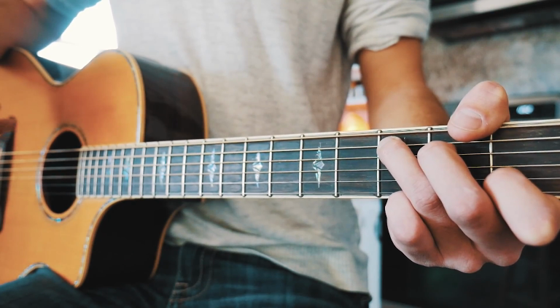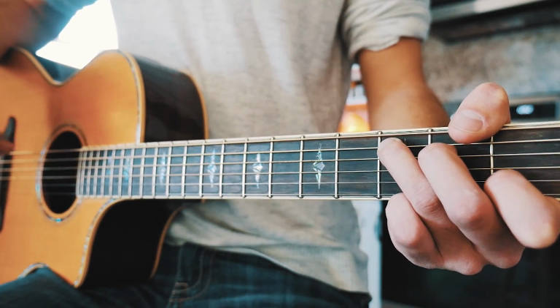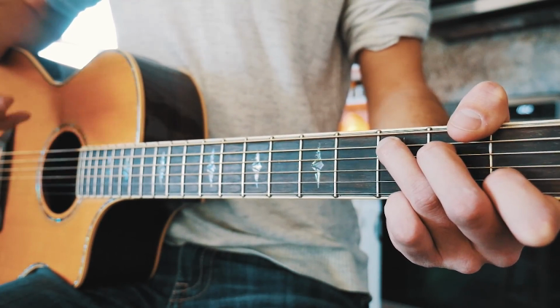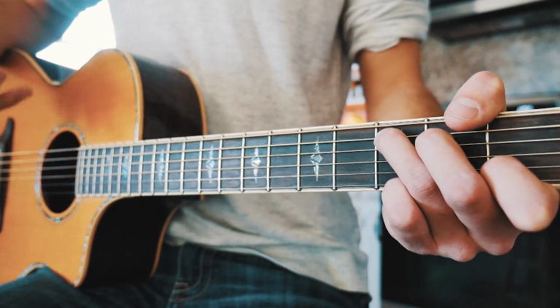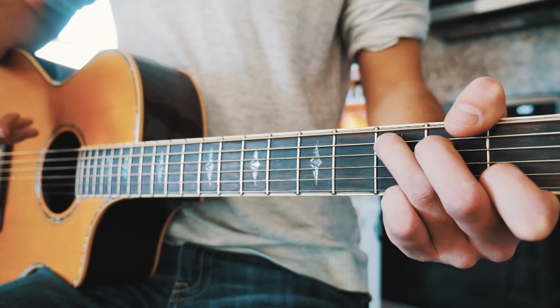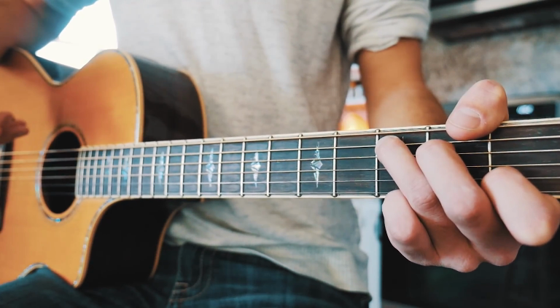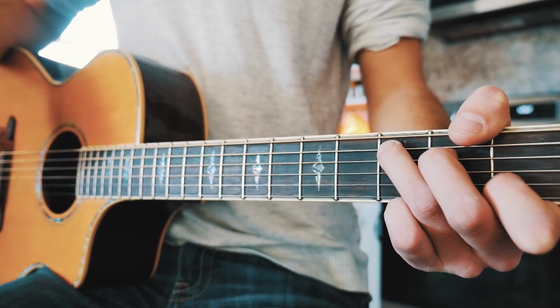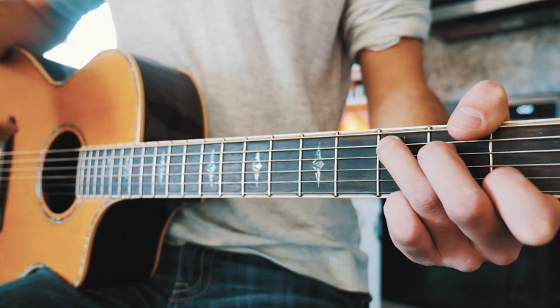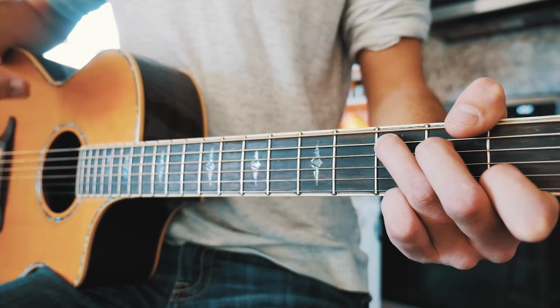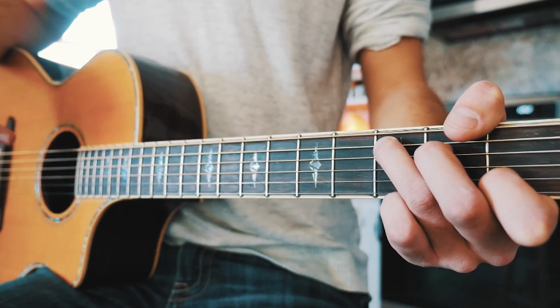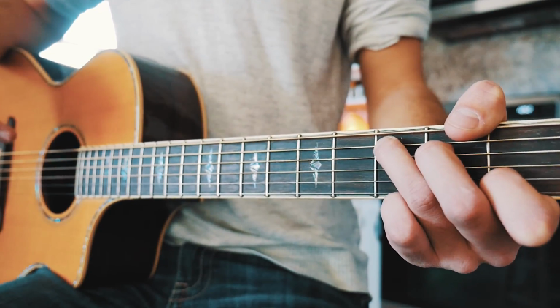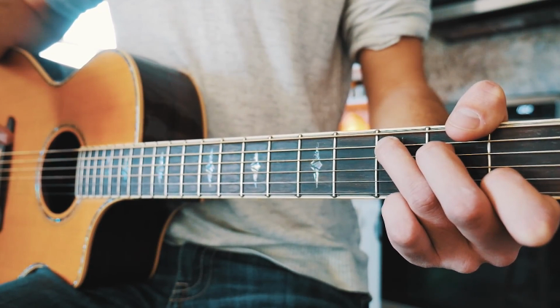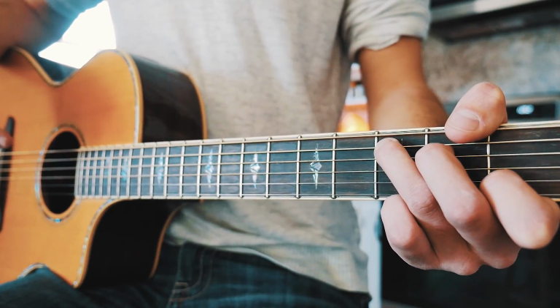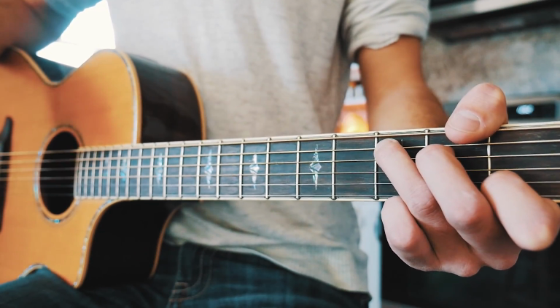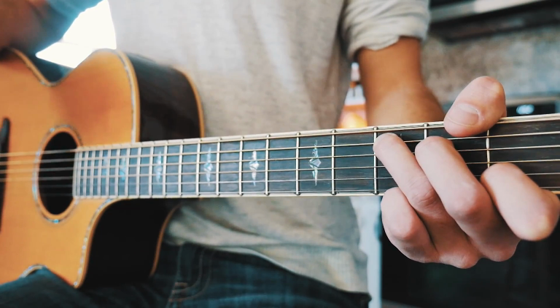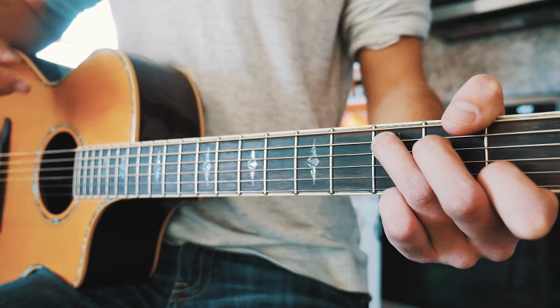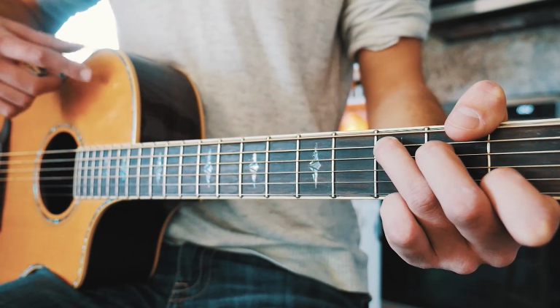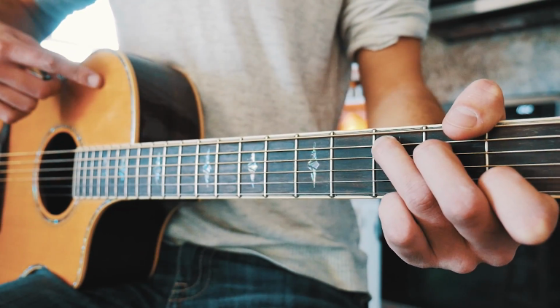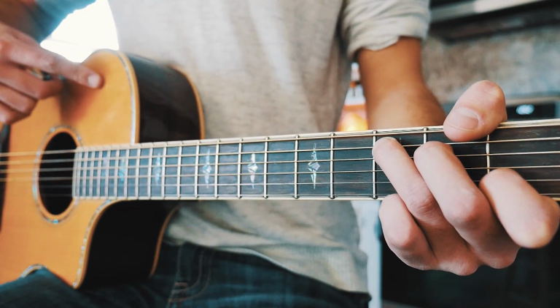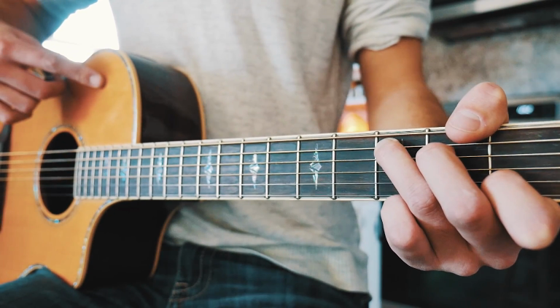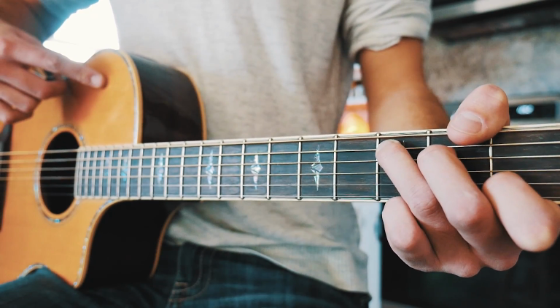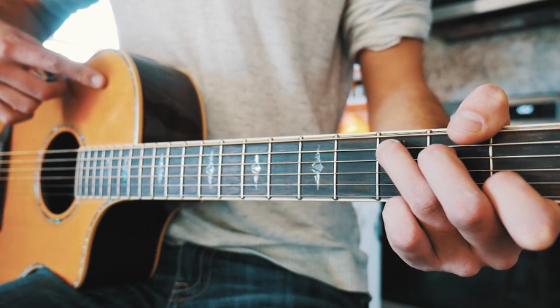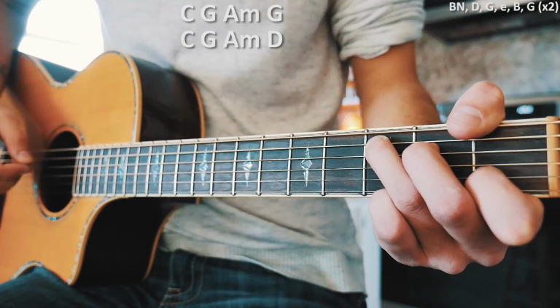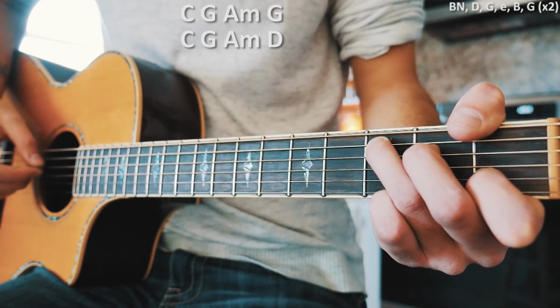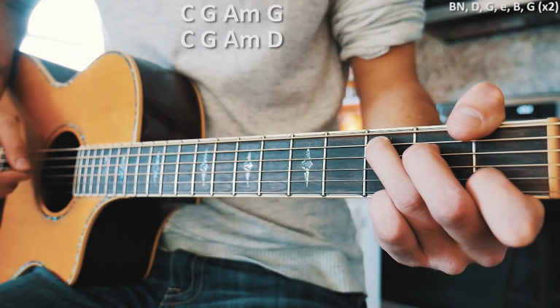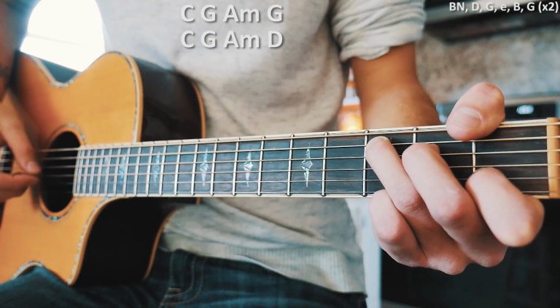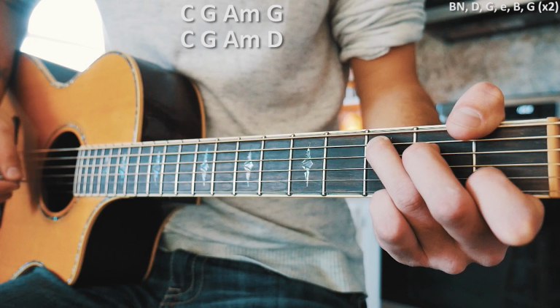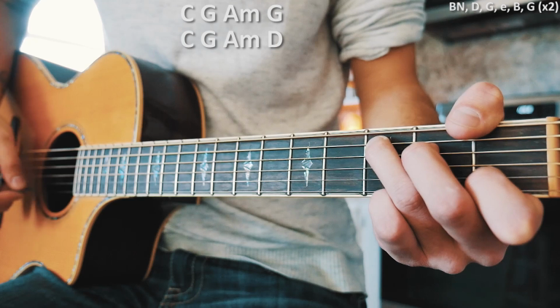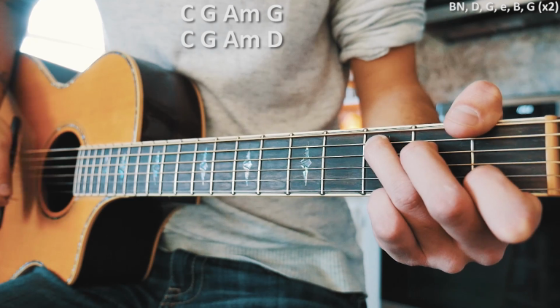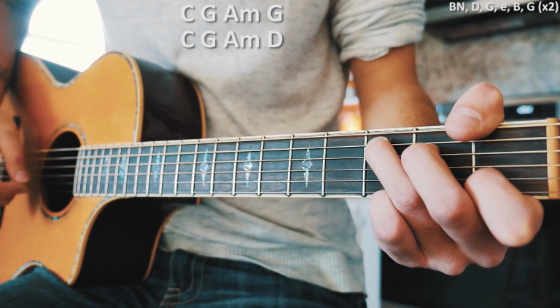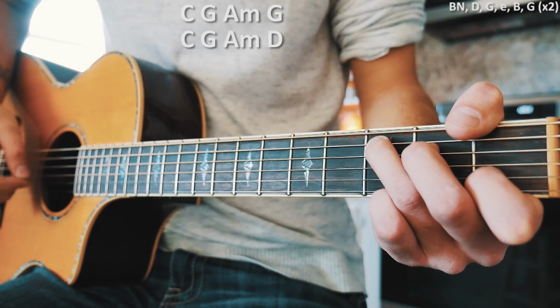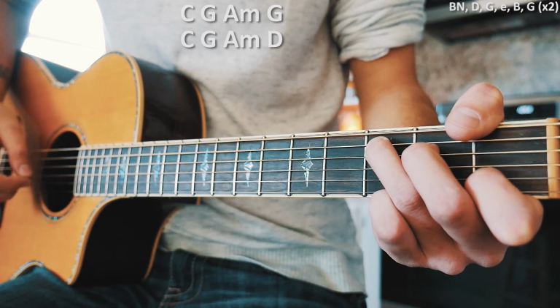A couple of times through that verse chord progression with that little picking pattern should look about like this.